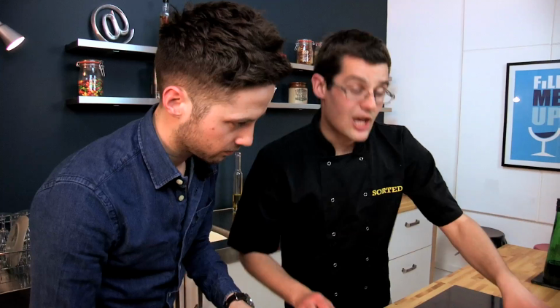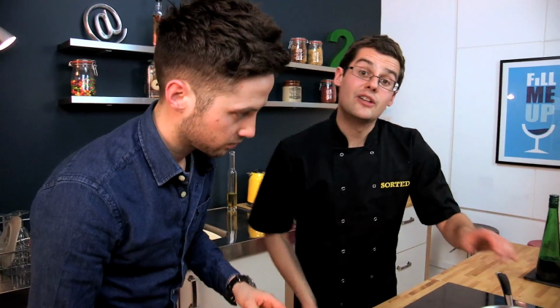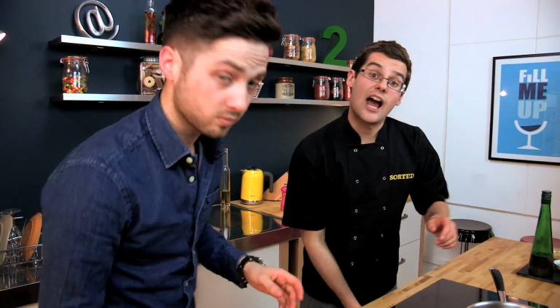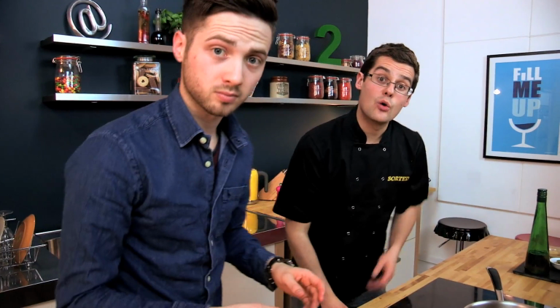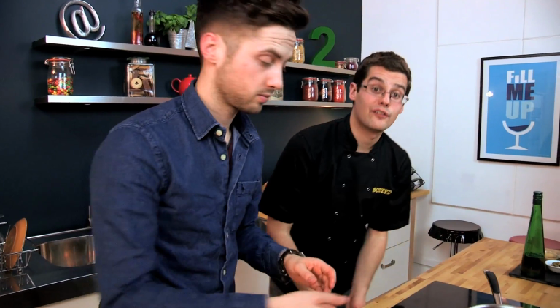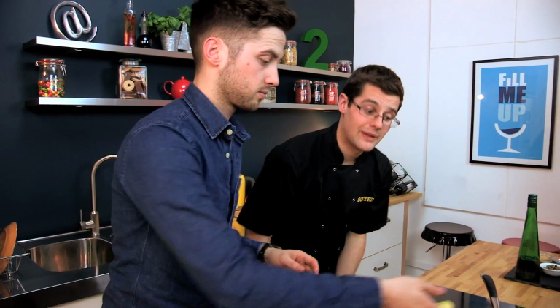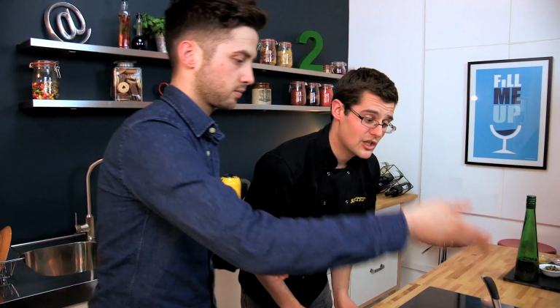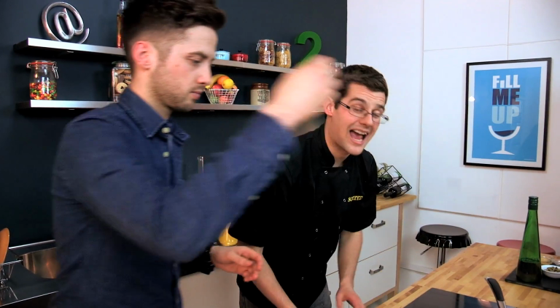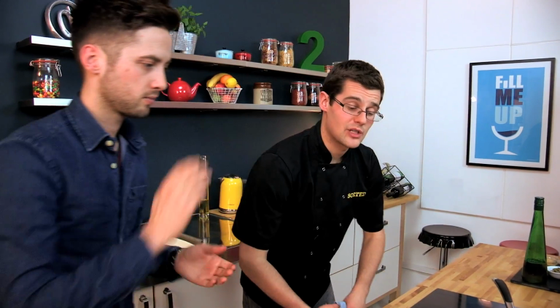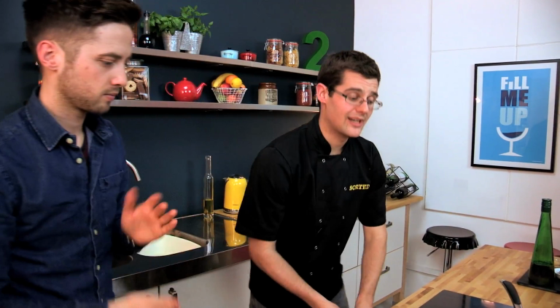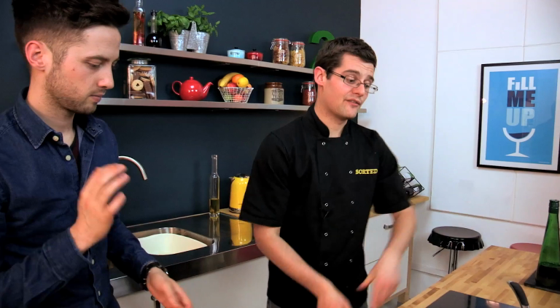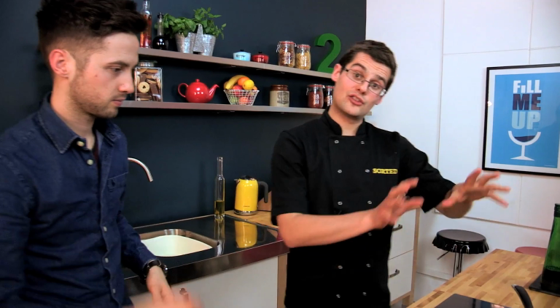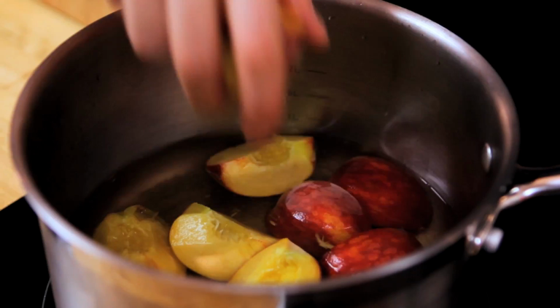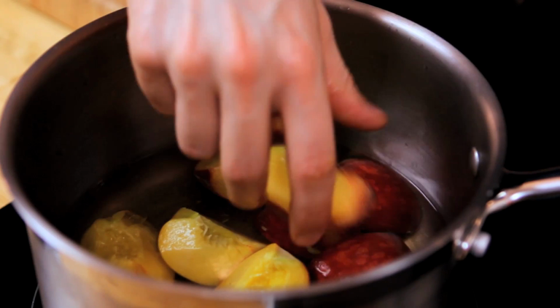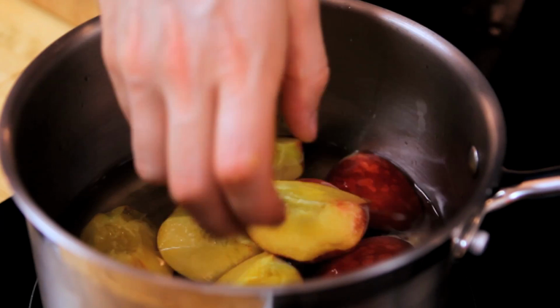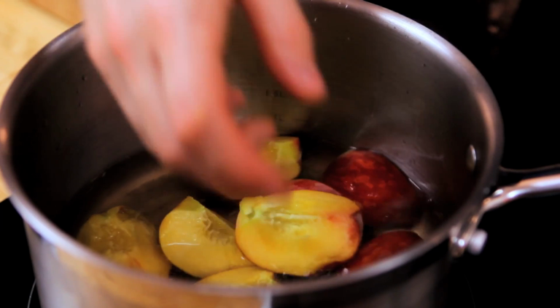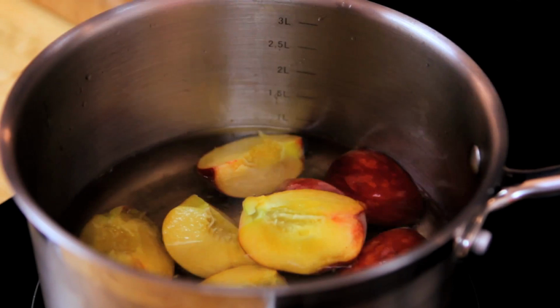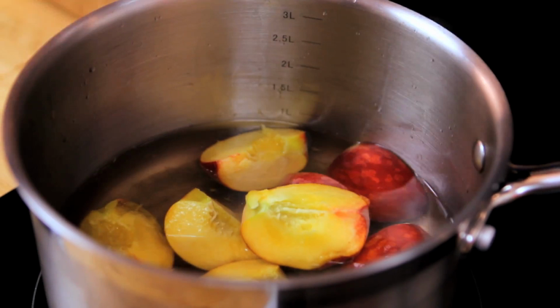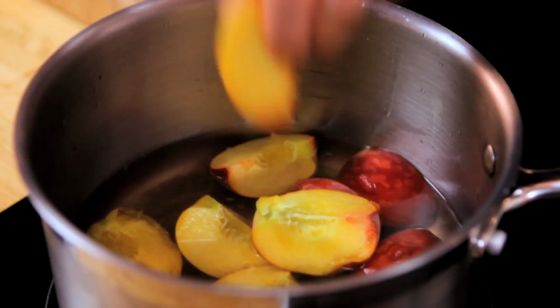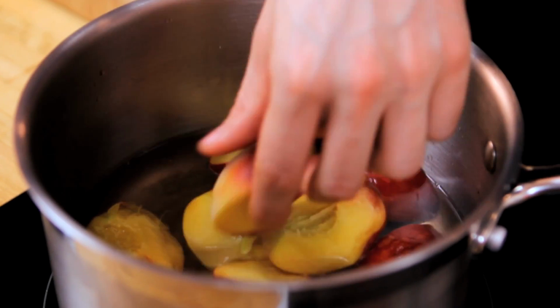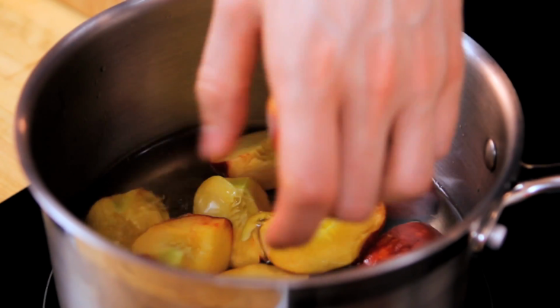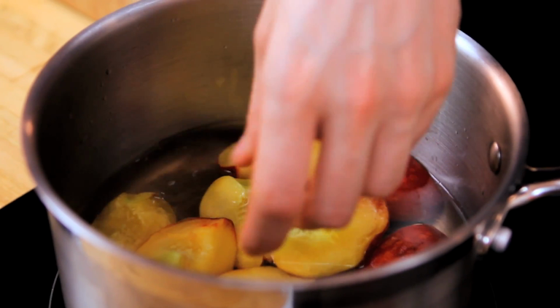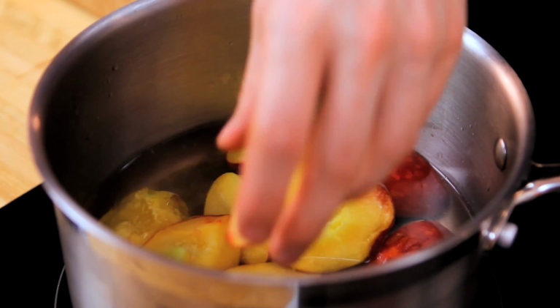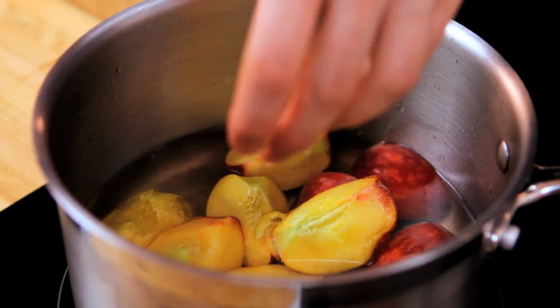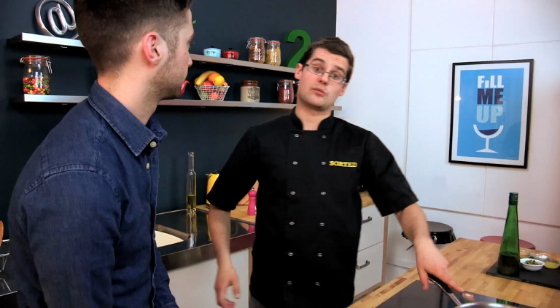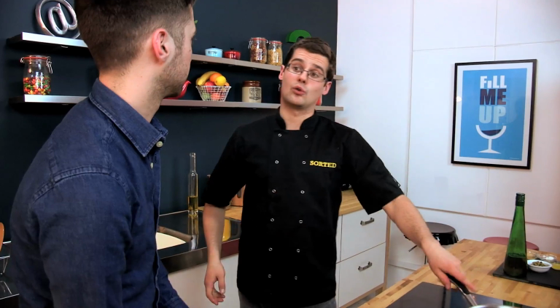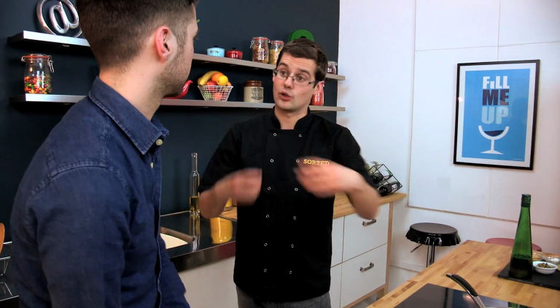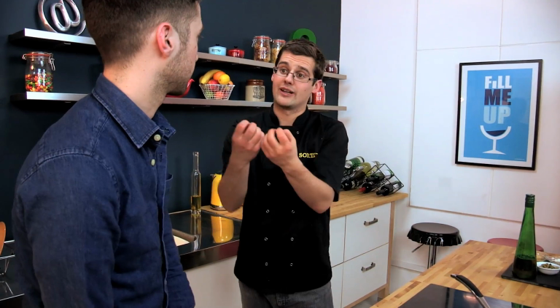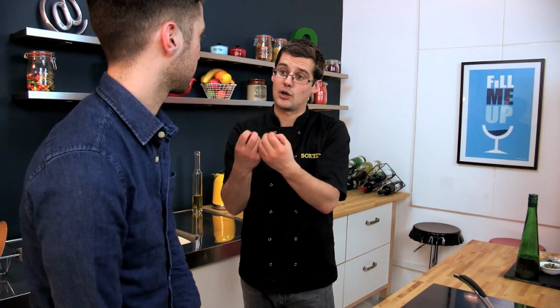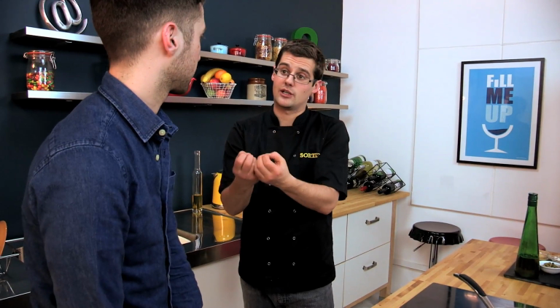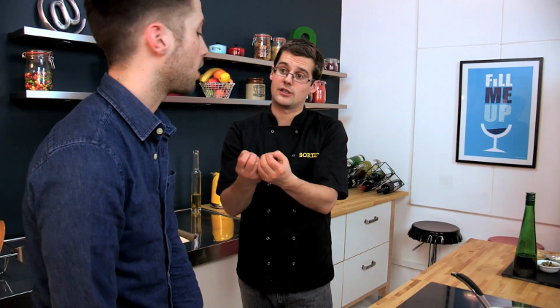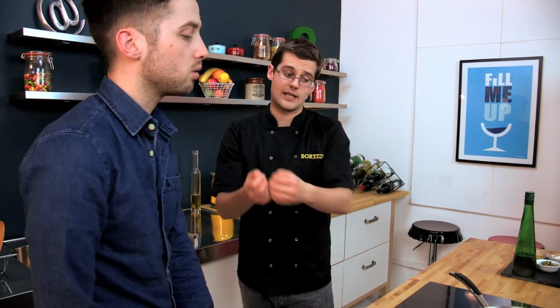If you can get hold of fresh peaches, absolutely brilliant. If not, tinned peaches would work fine and then you wouldn't have to poach them at all because they're already partially cooked in the tin.